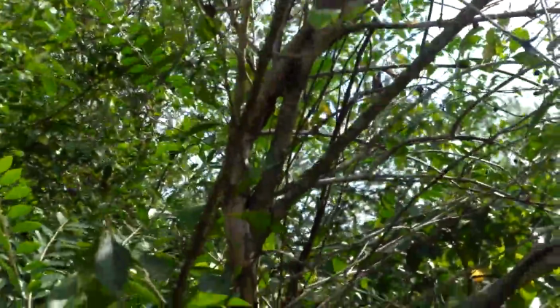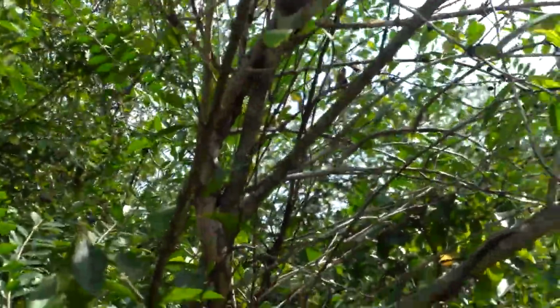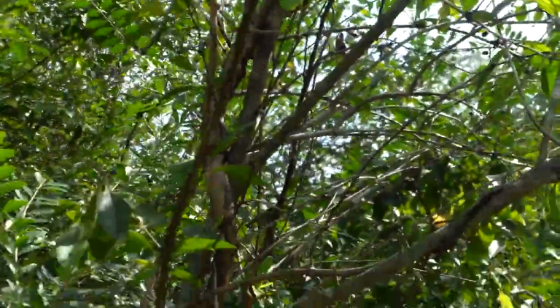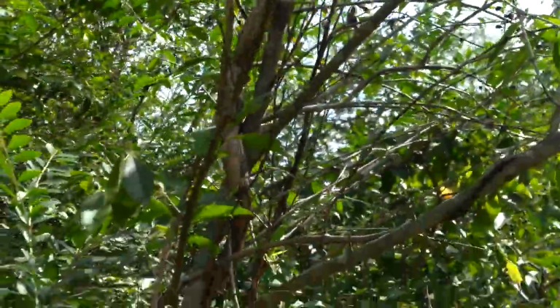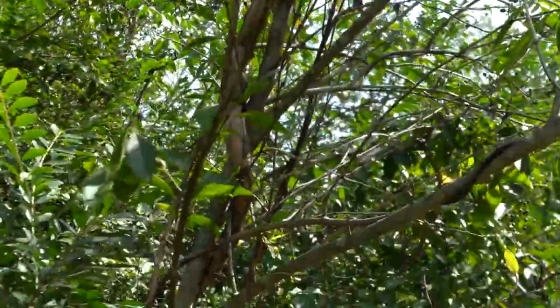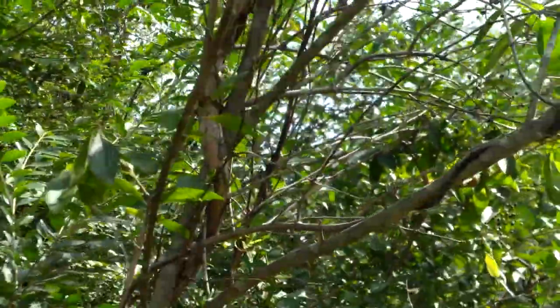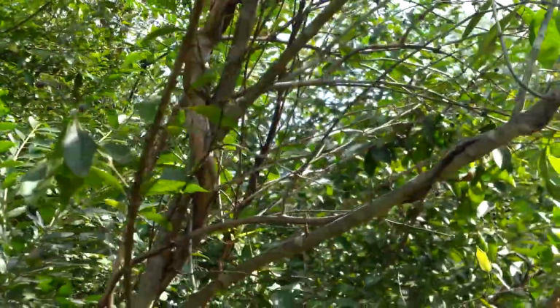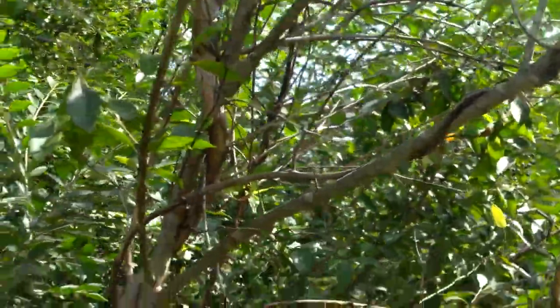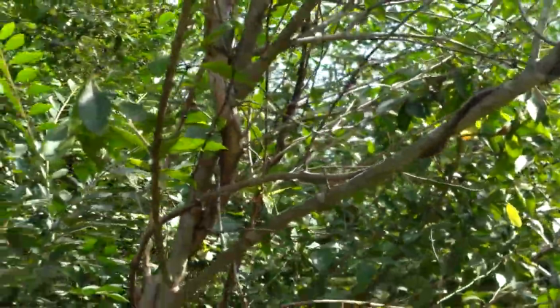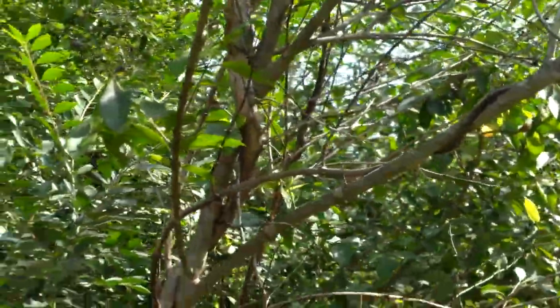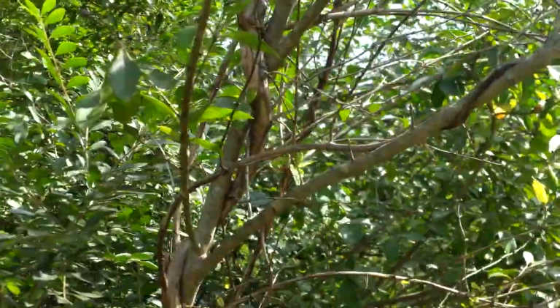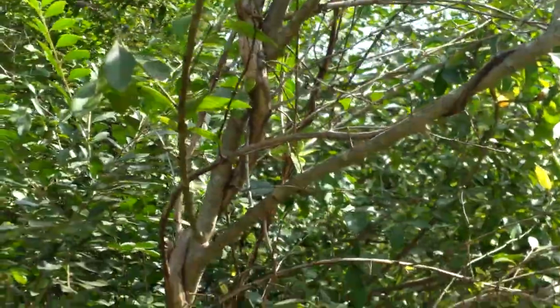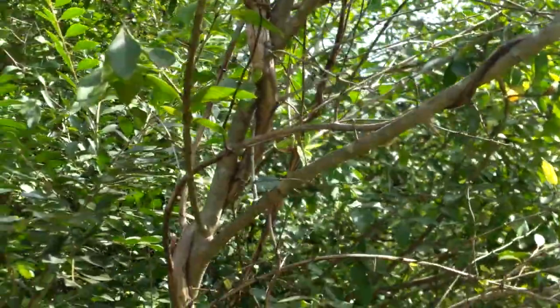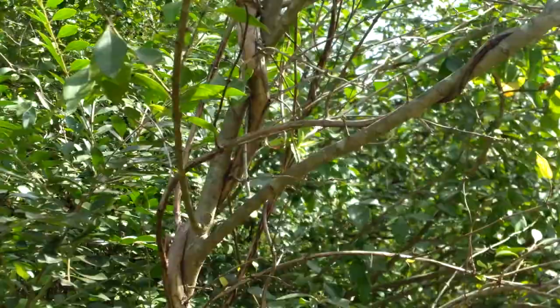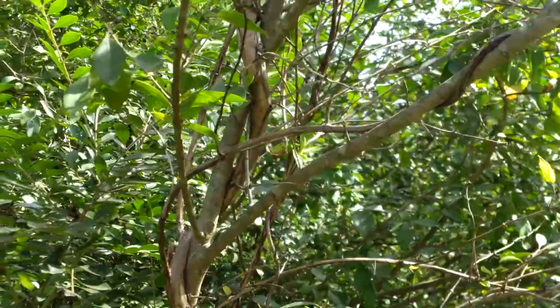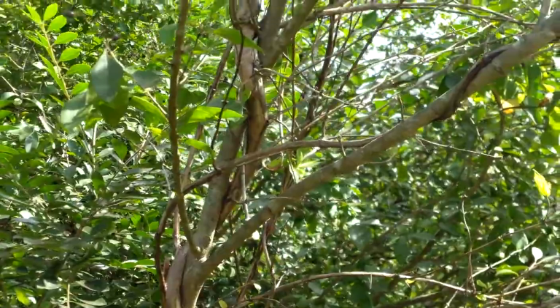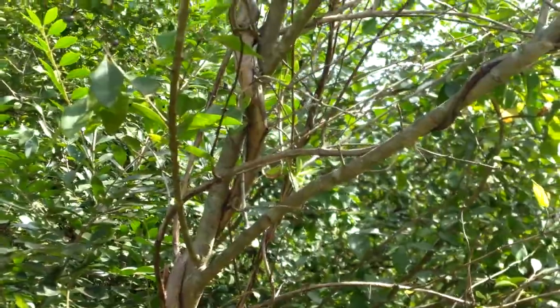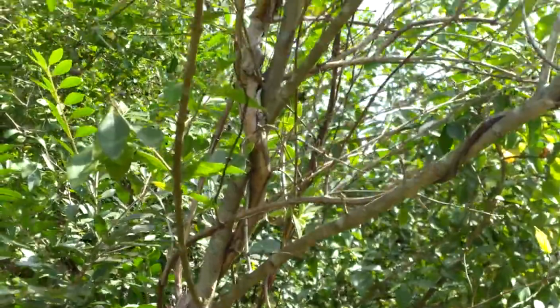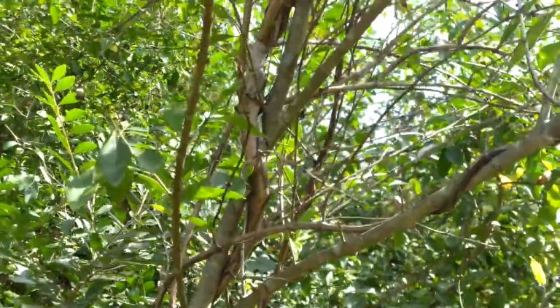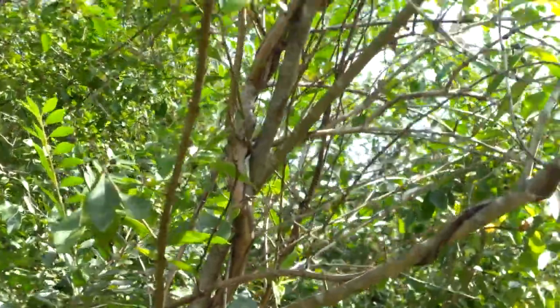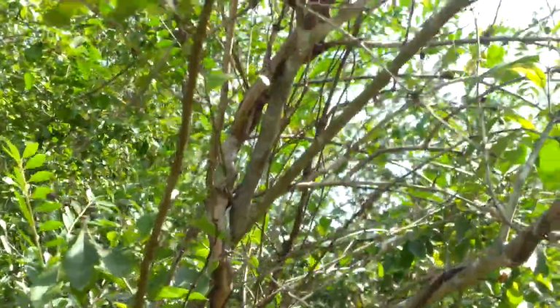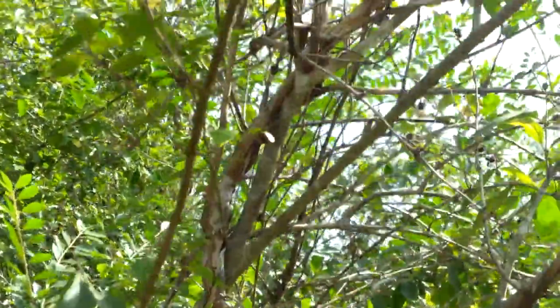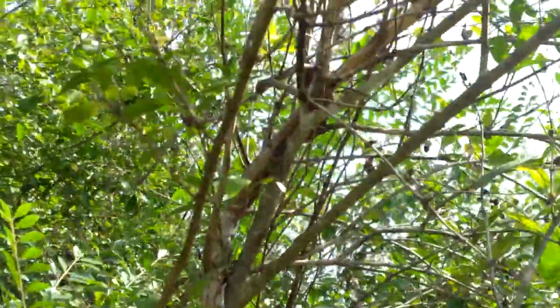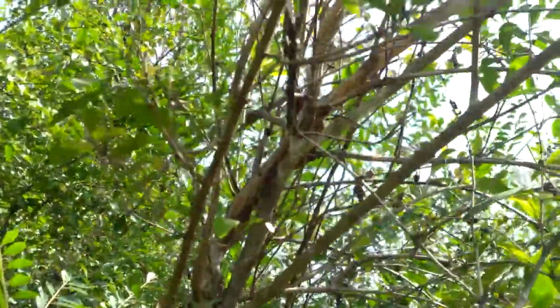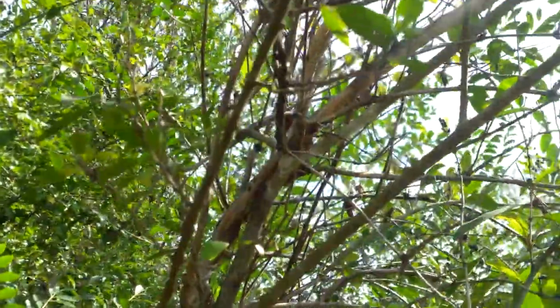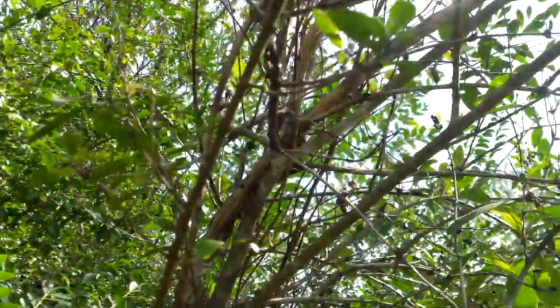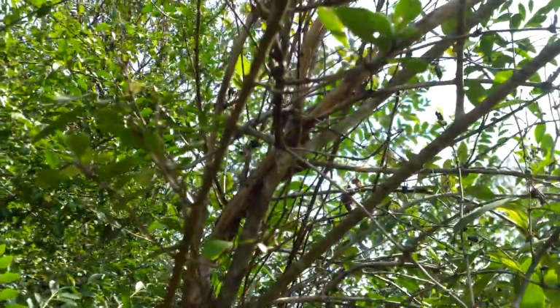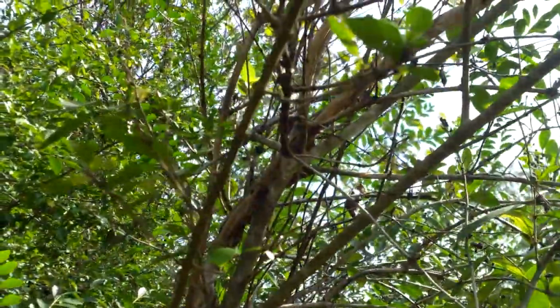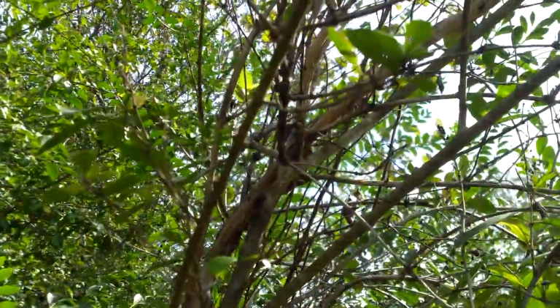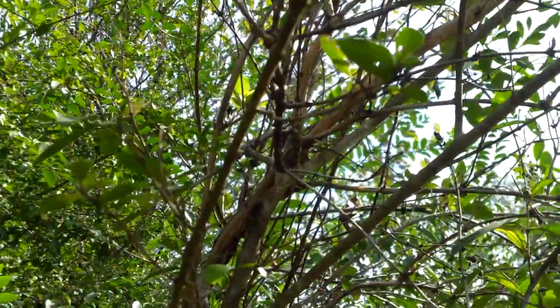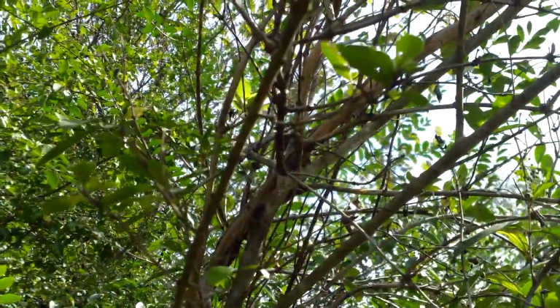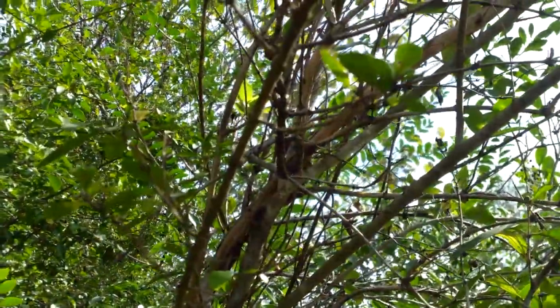That's the other type of common lizard we have here. Alright, thanks for watching. Bye bye.